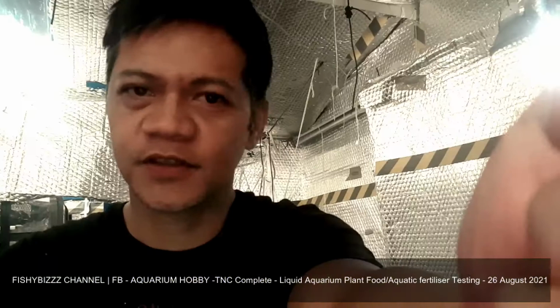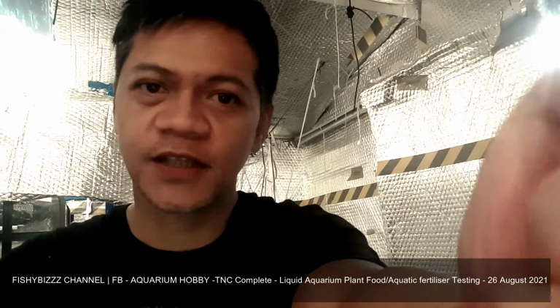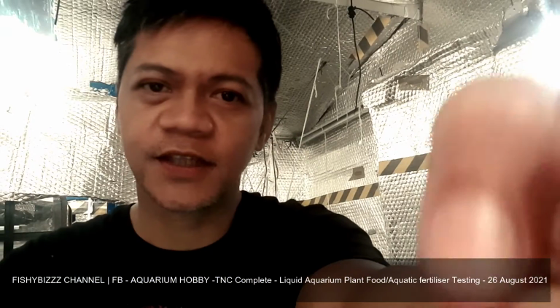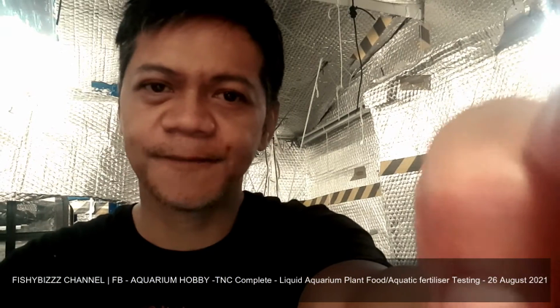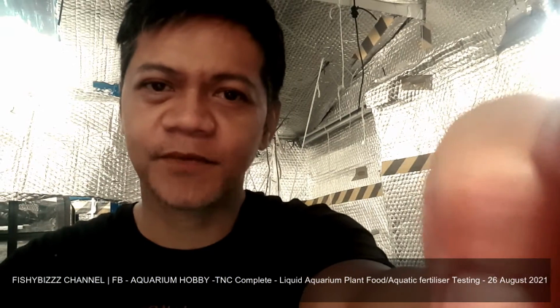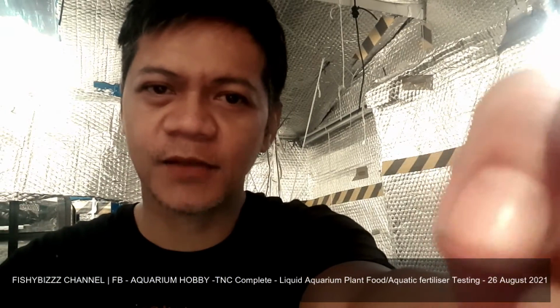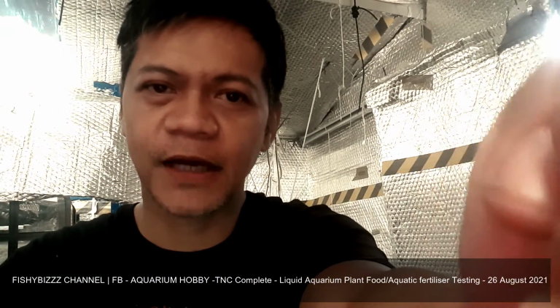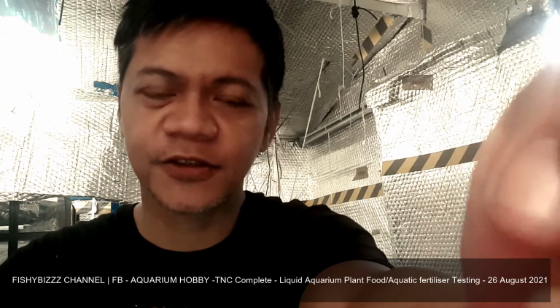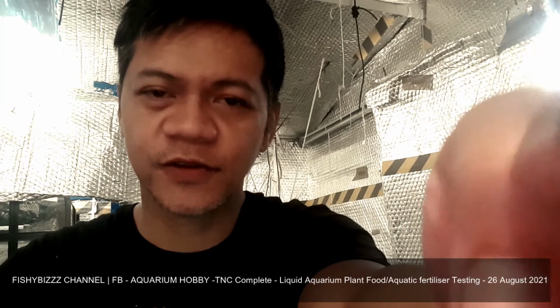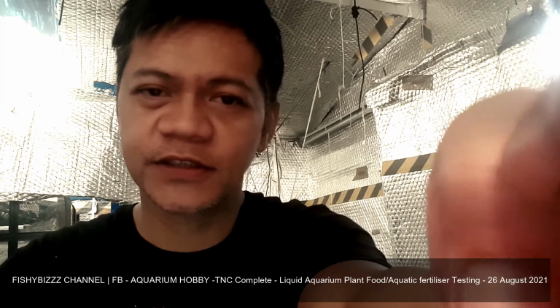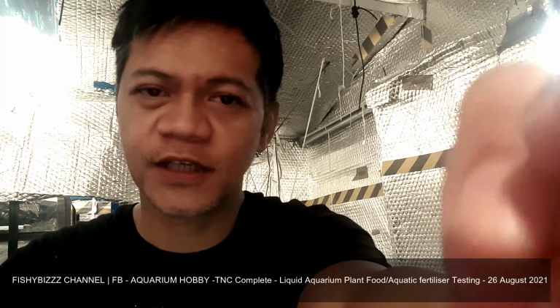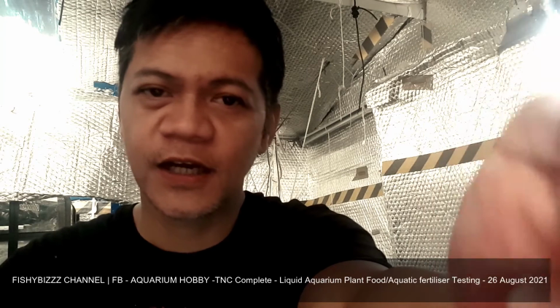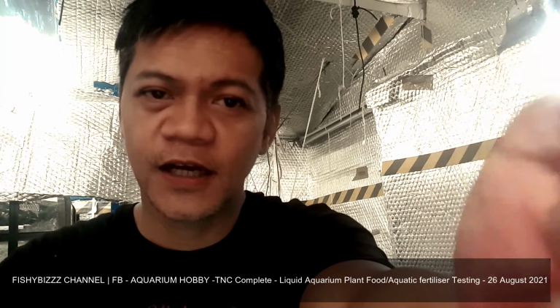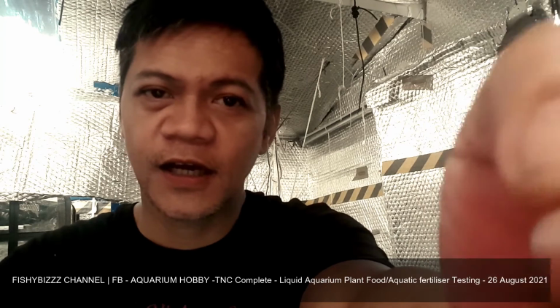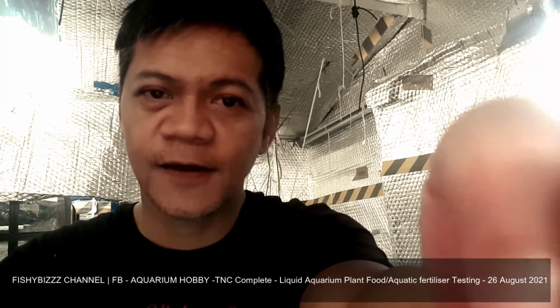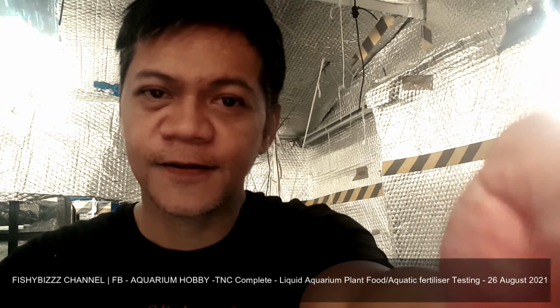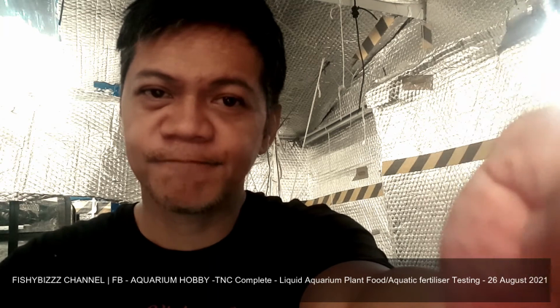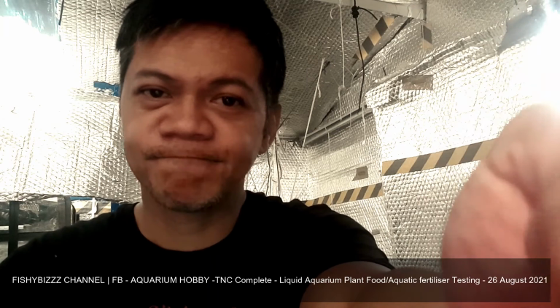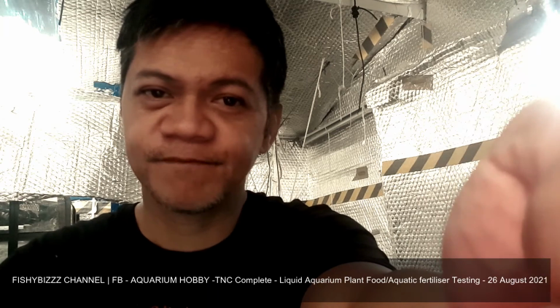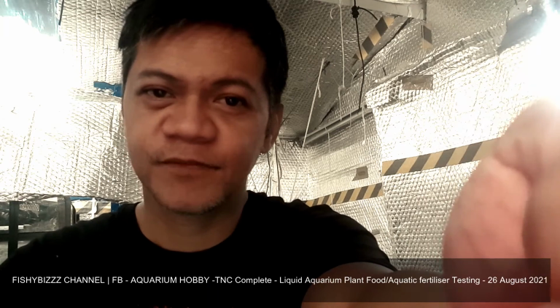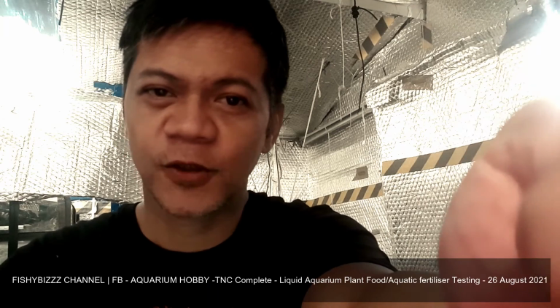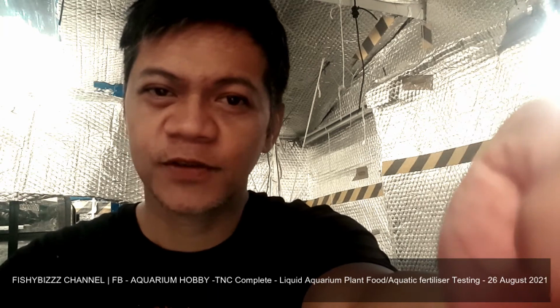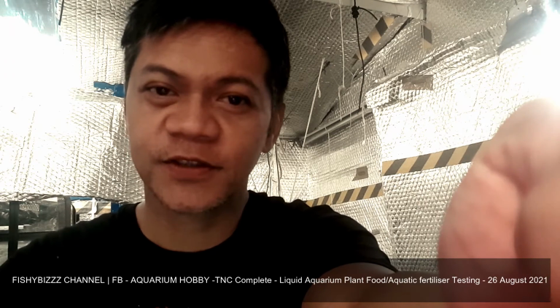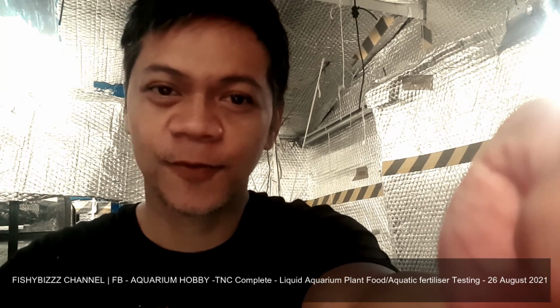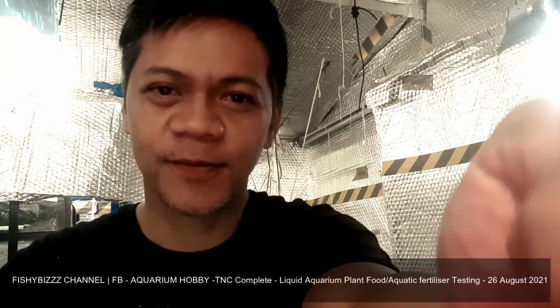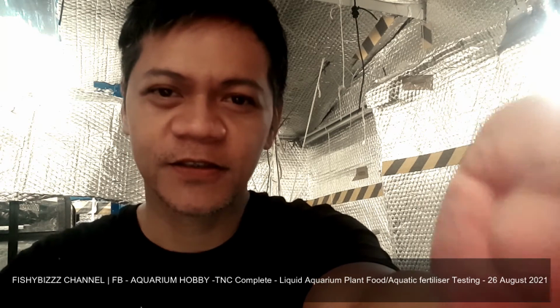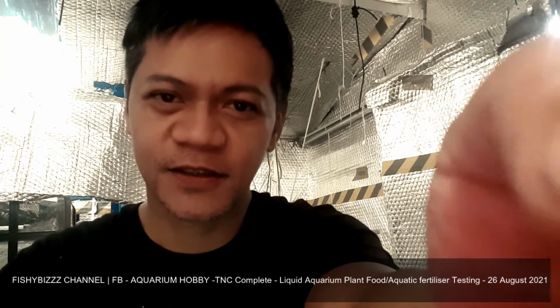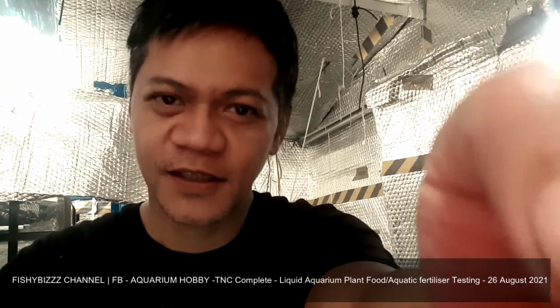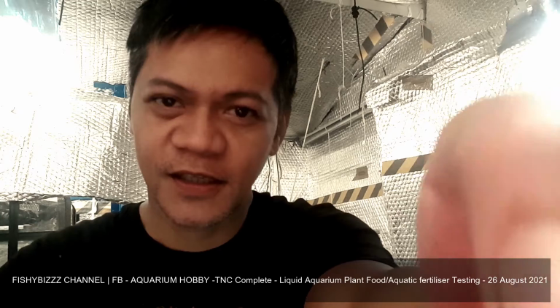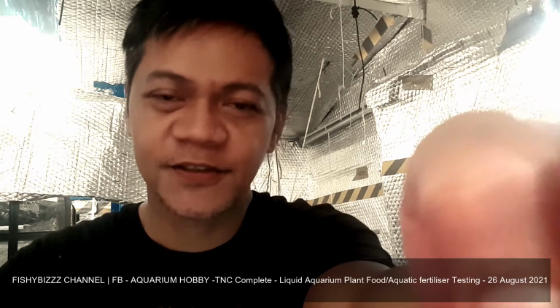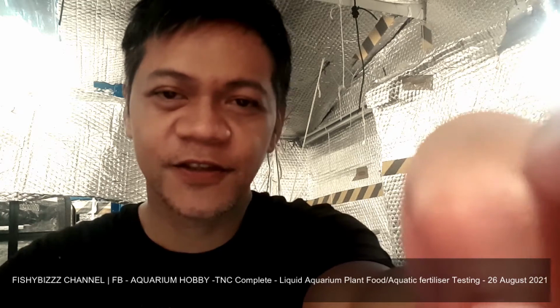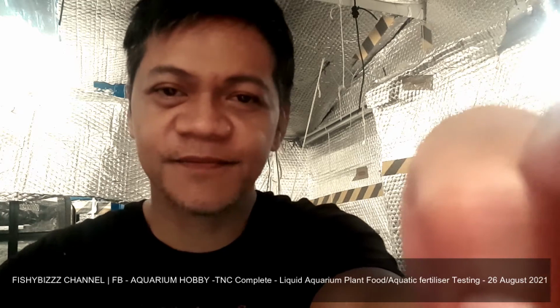So that's that. I'll be back in two weeks. Let's just hope for the best.